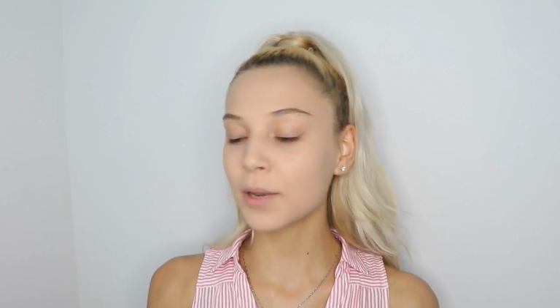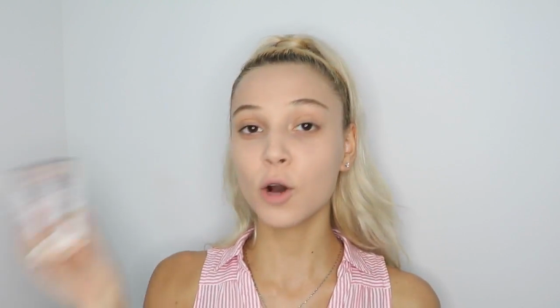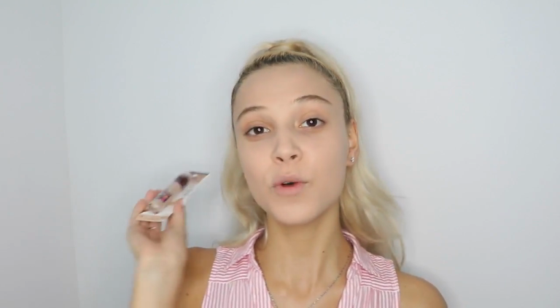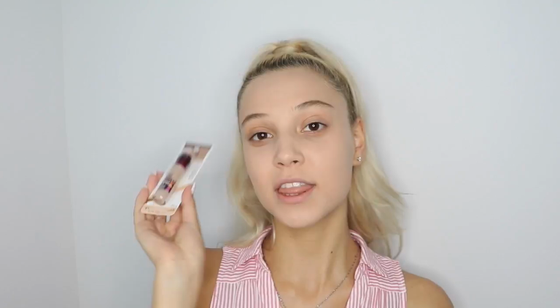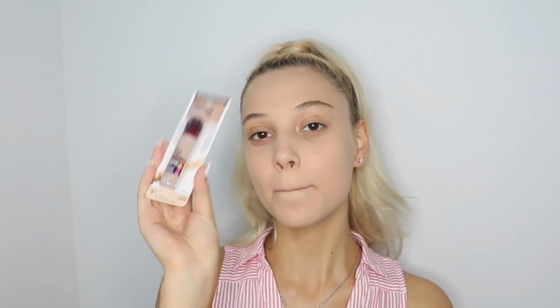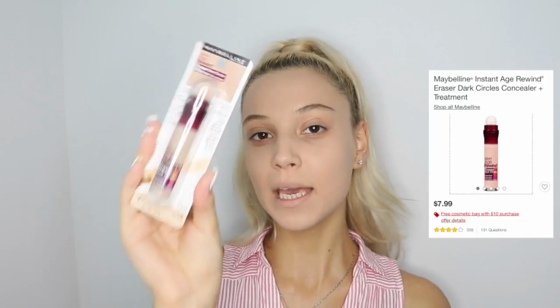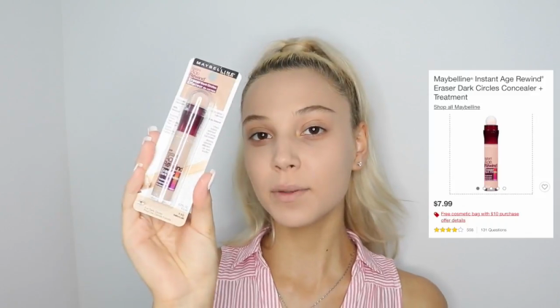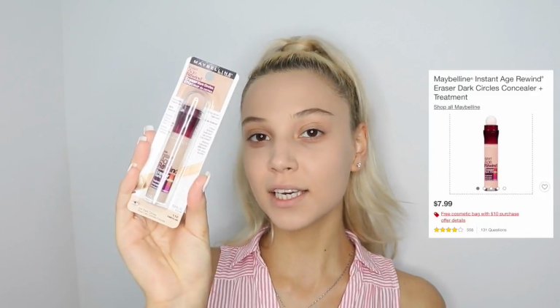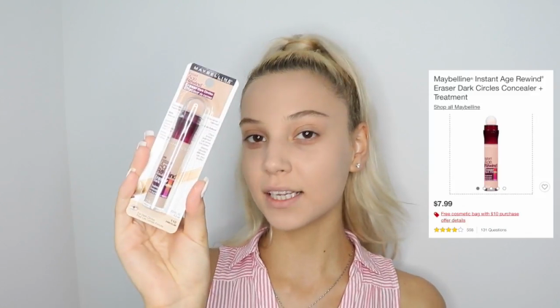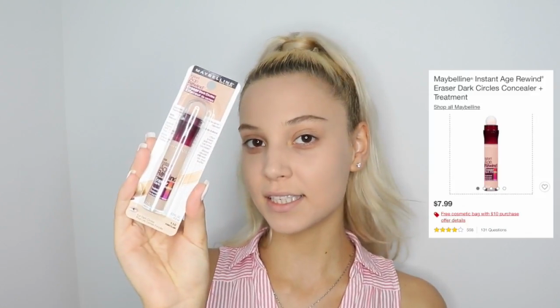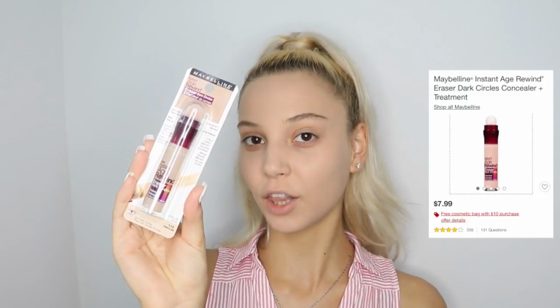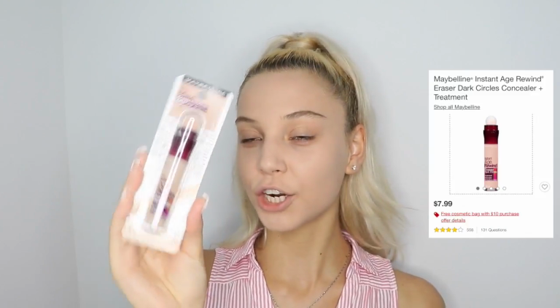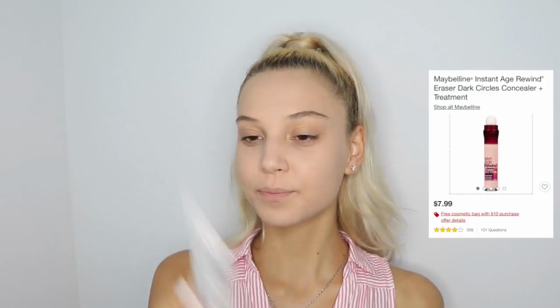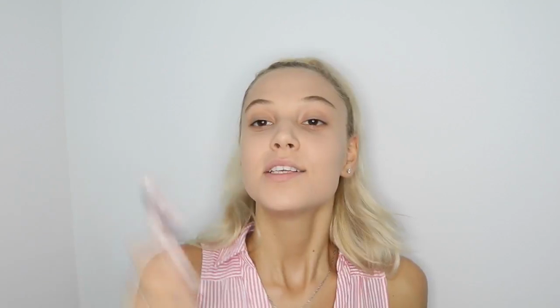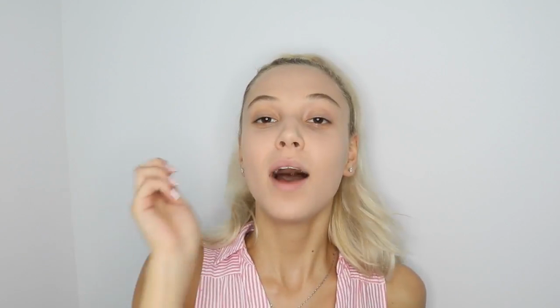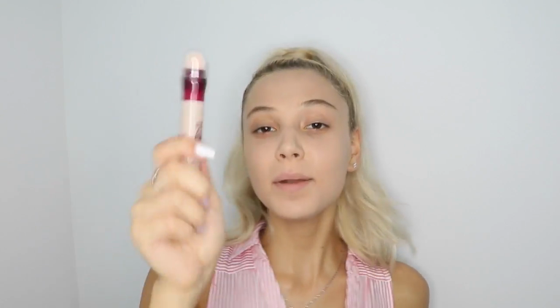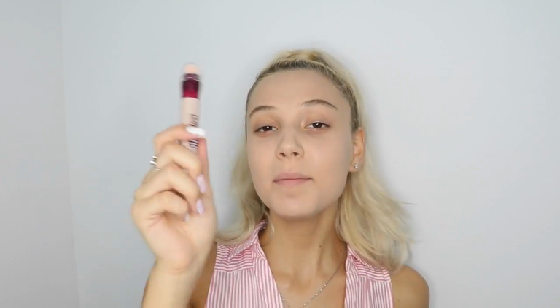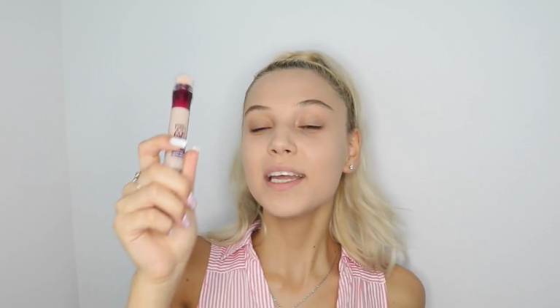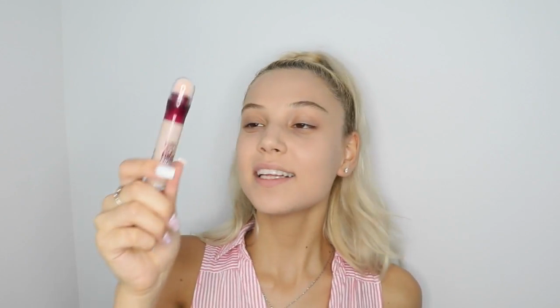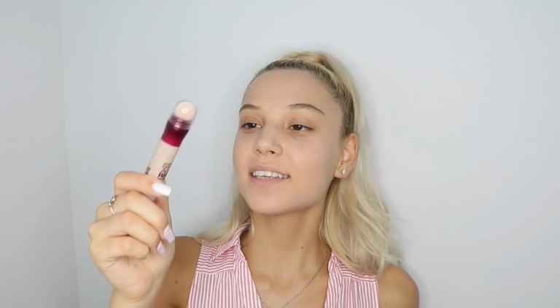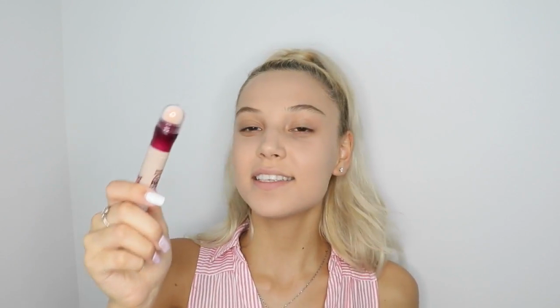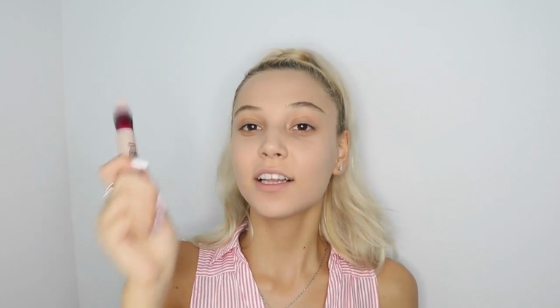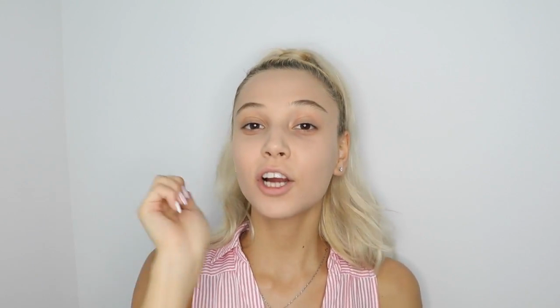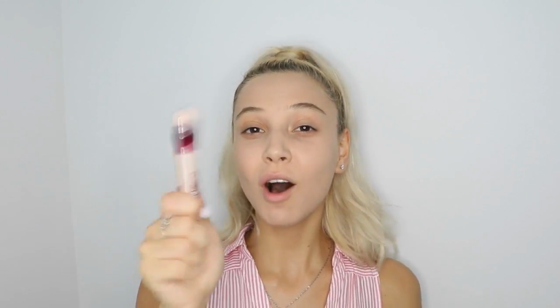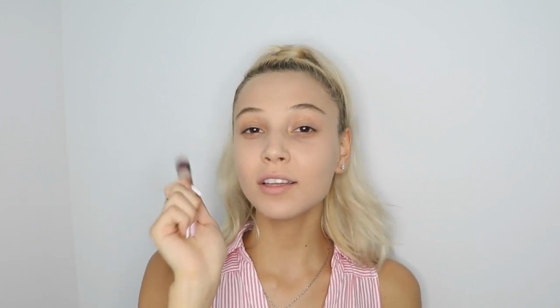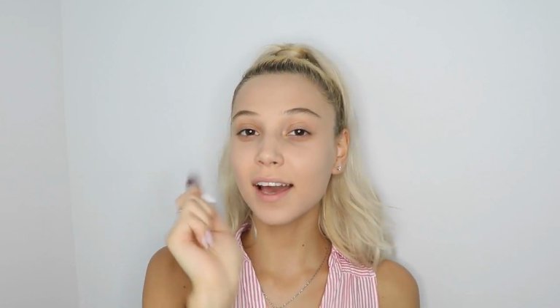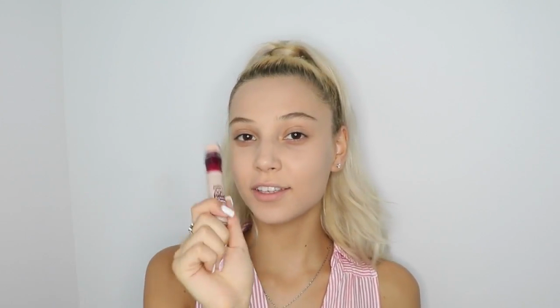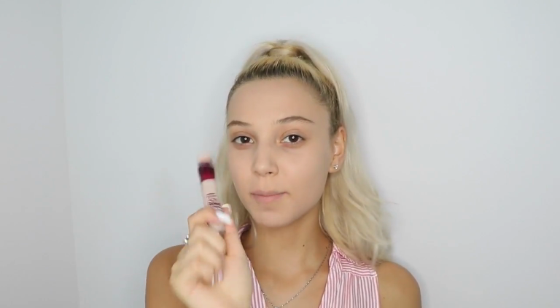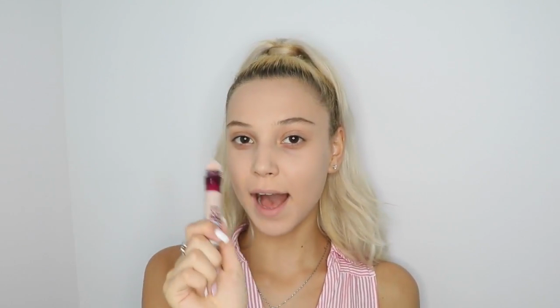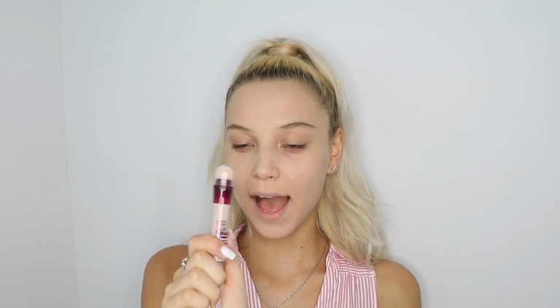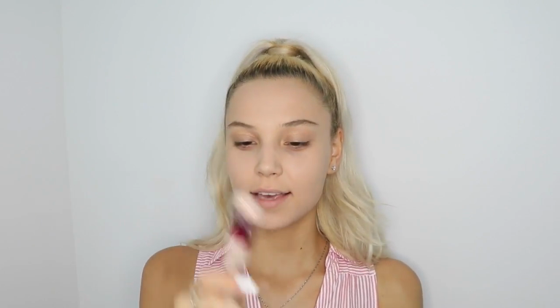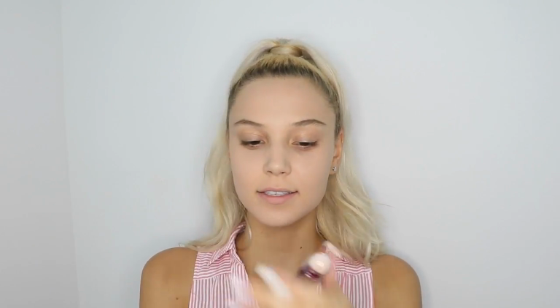After I'm done putting foundation all over my face, I'm going to go with the Maybelline Concealer. I'm going to be putting this concealer only under my eyes.